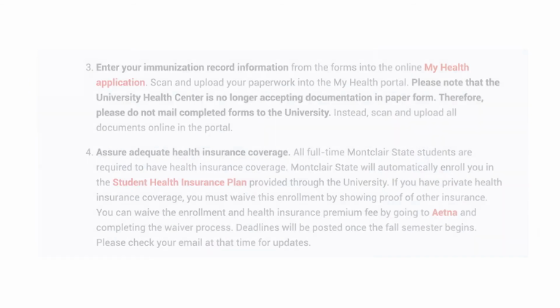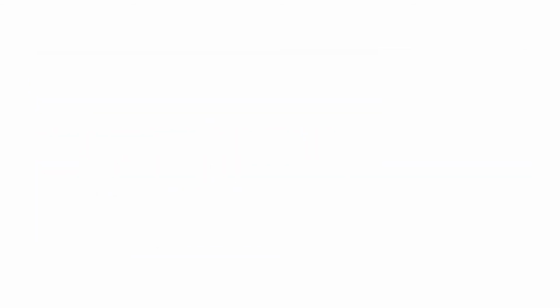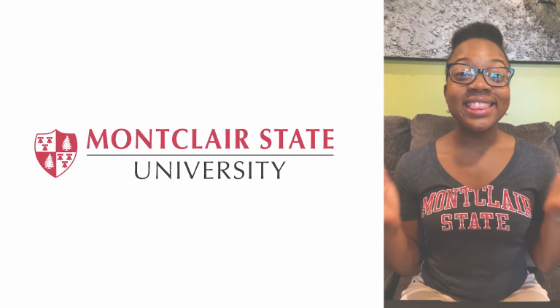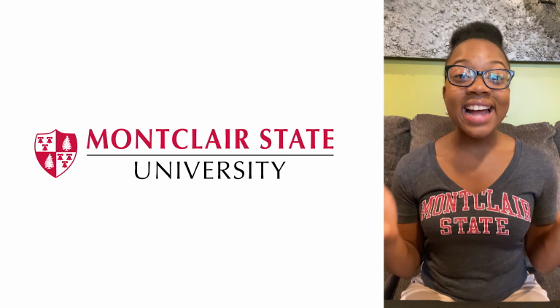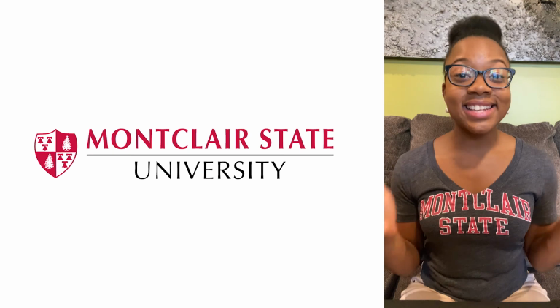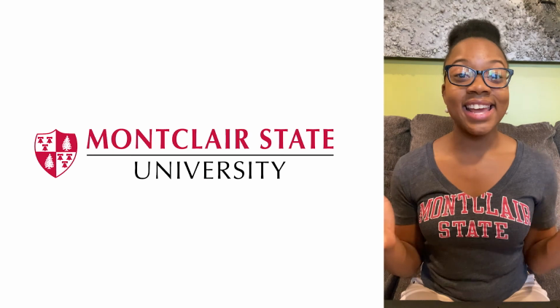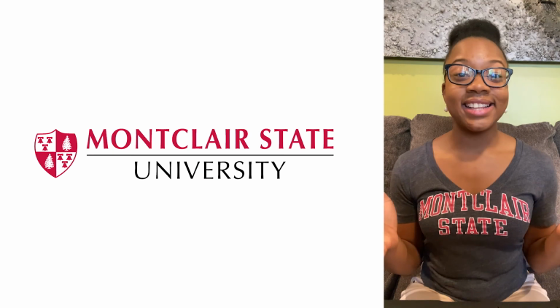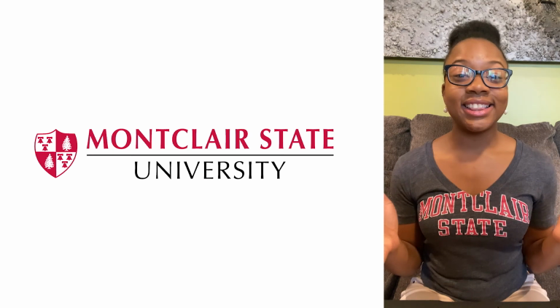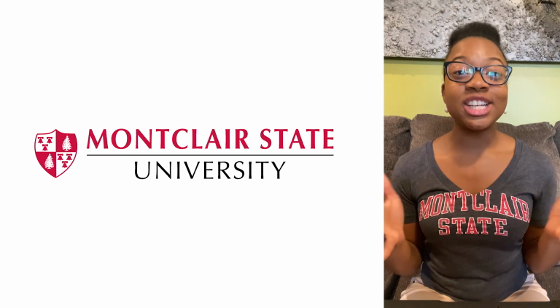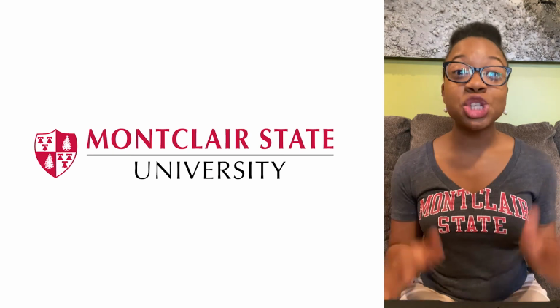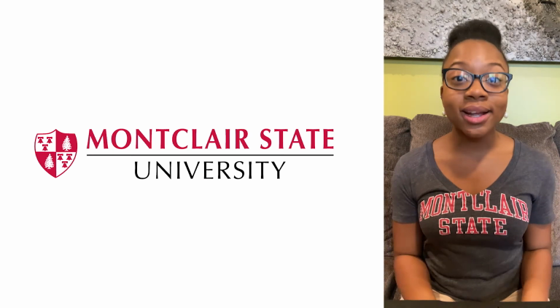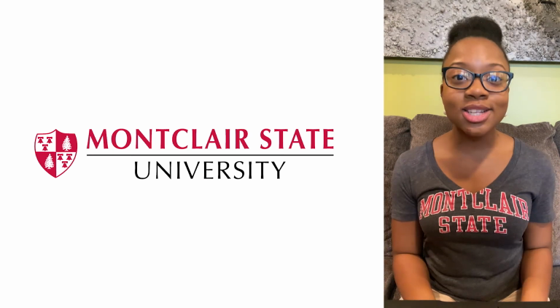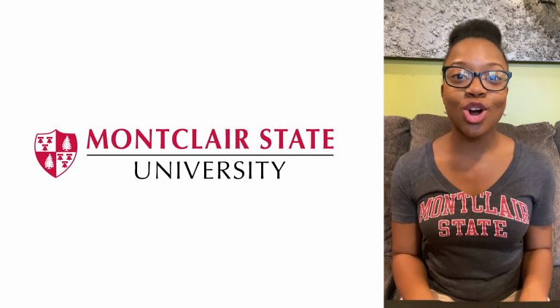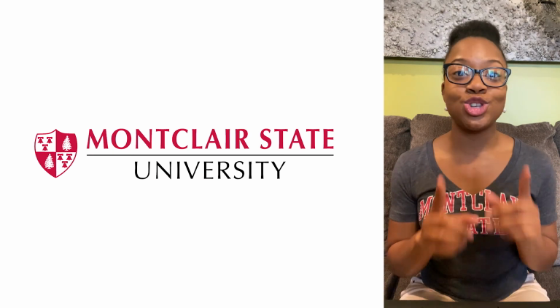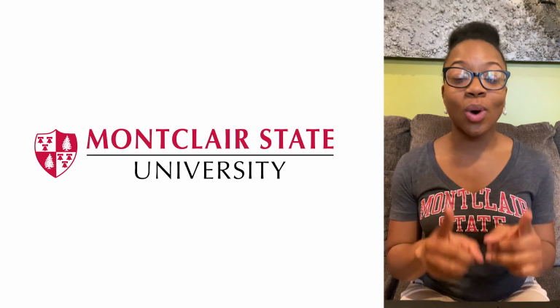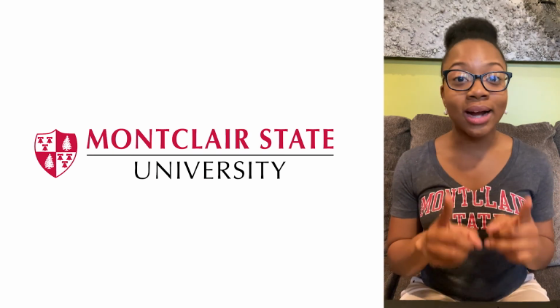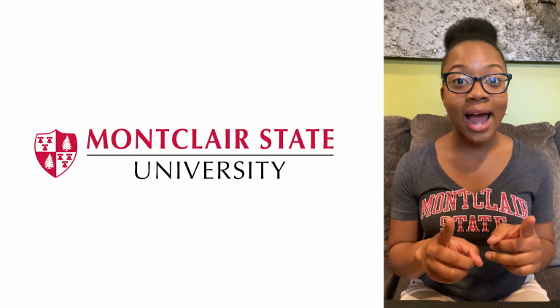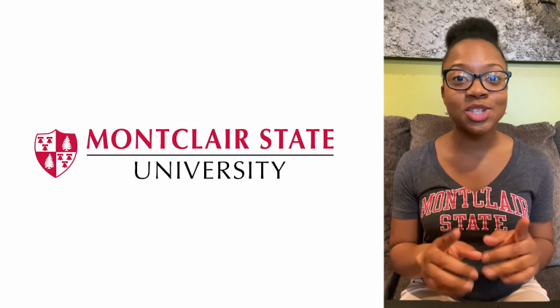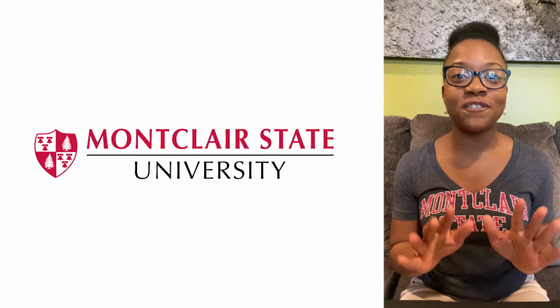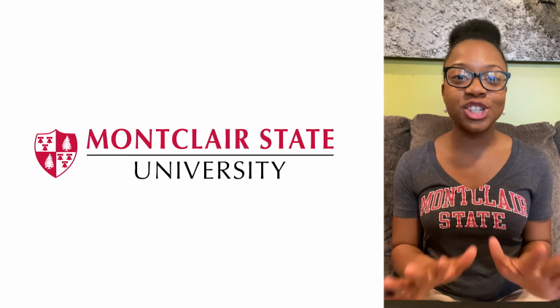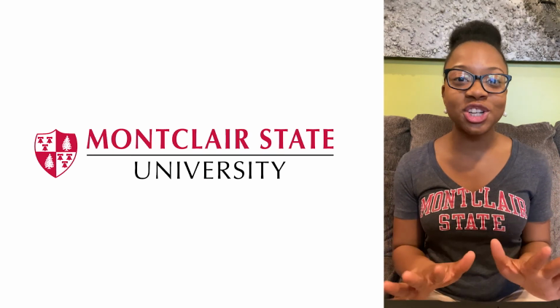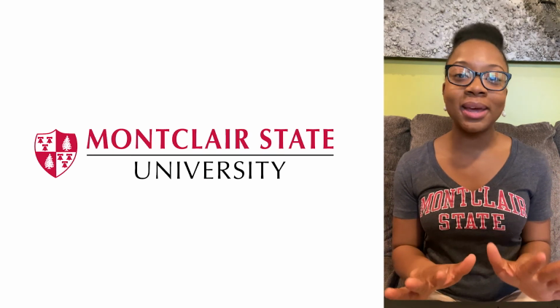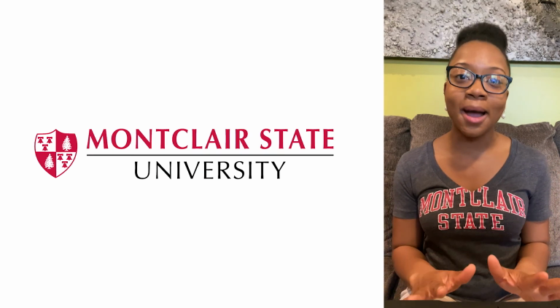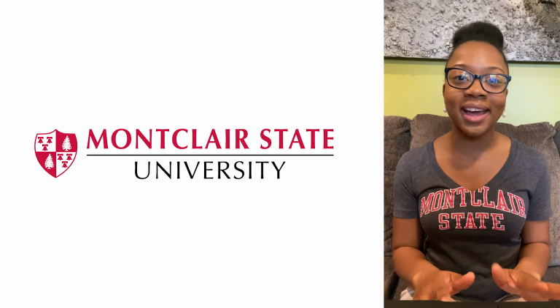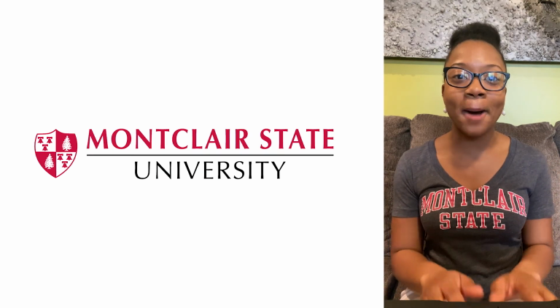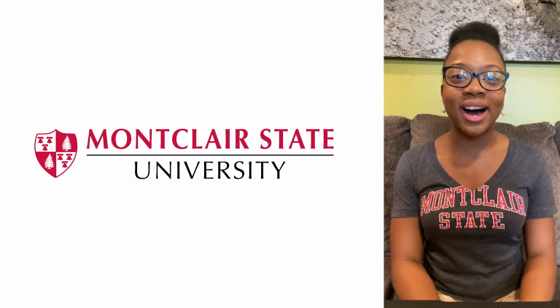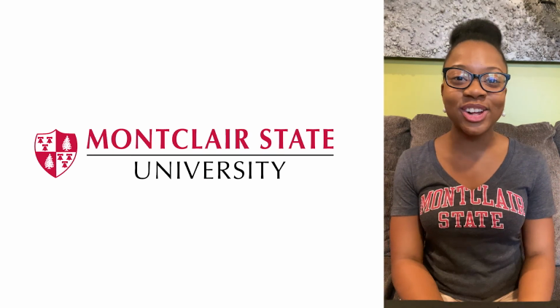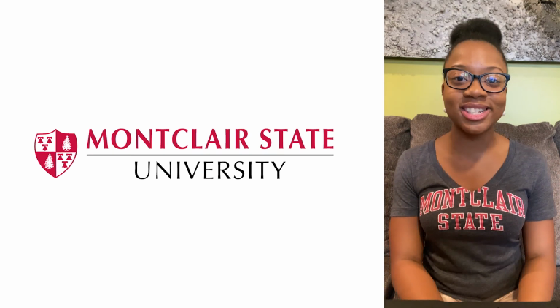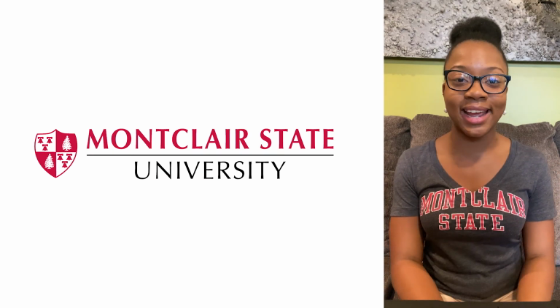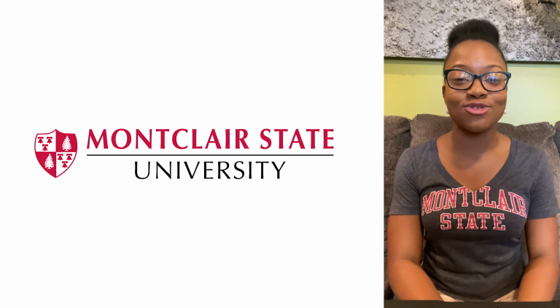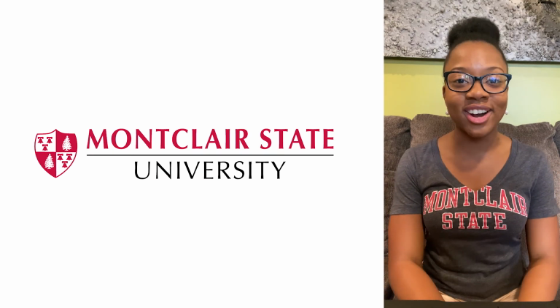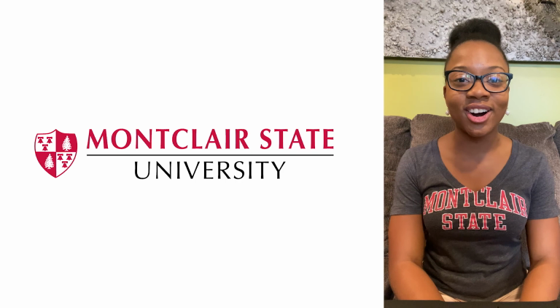And that's it! These checklists are your guide to officially becoming a Montclair State Red Hawk.